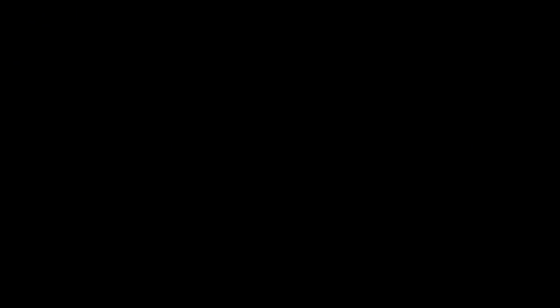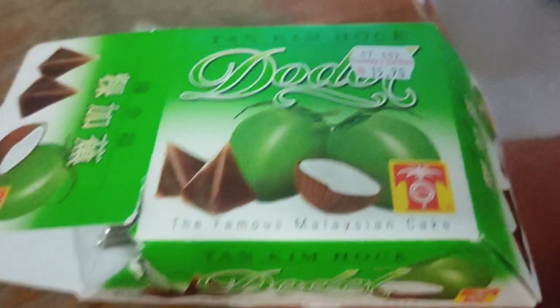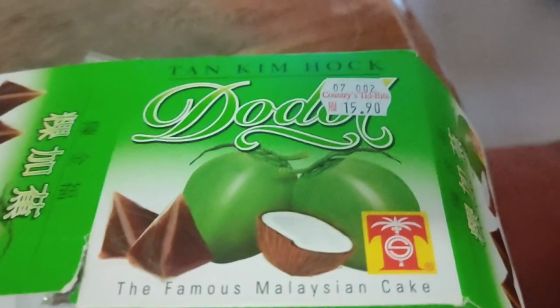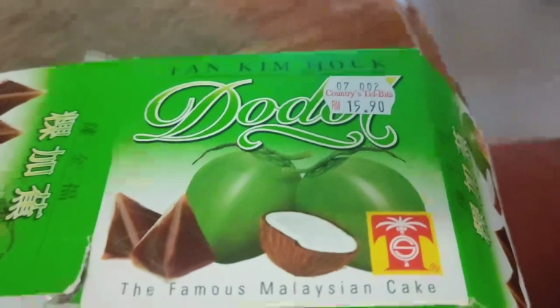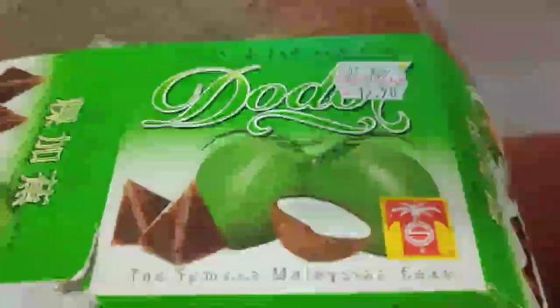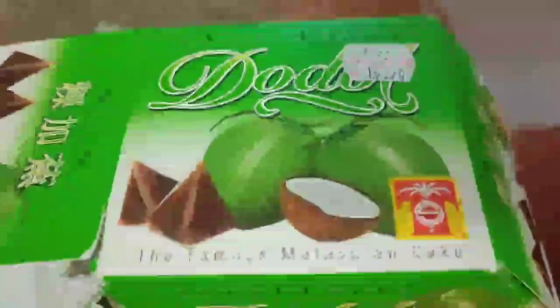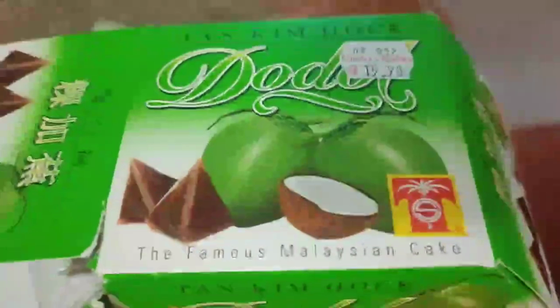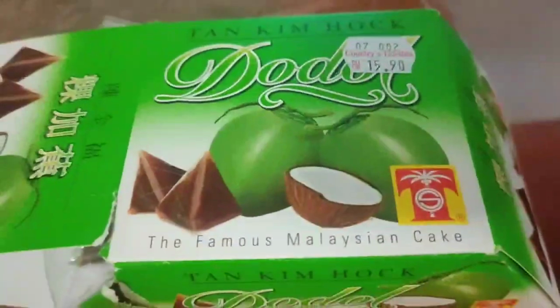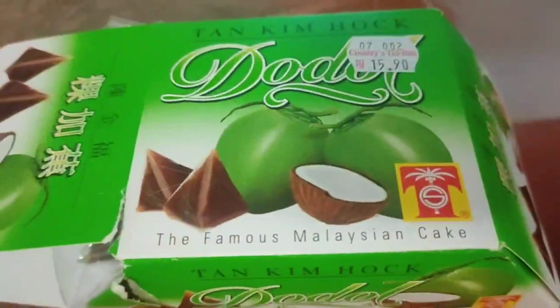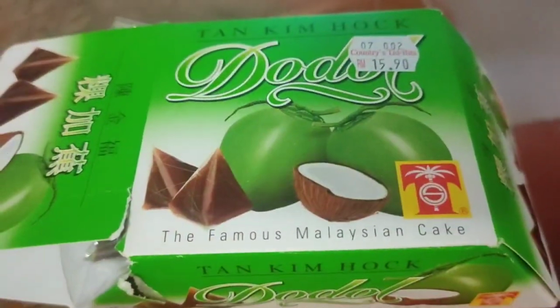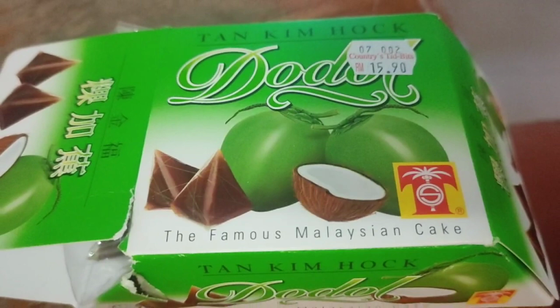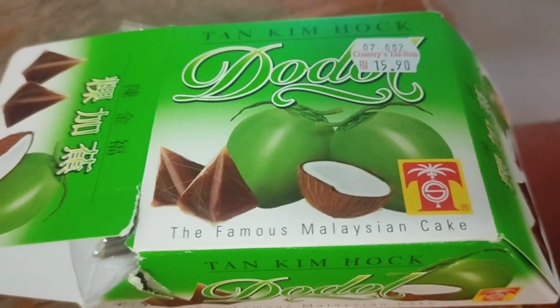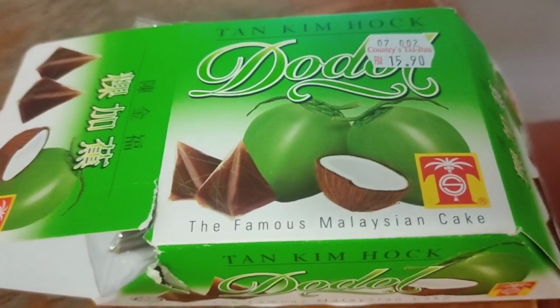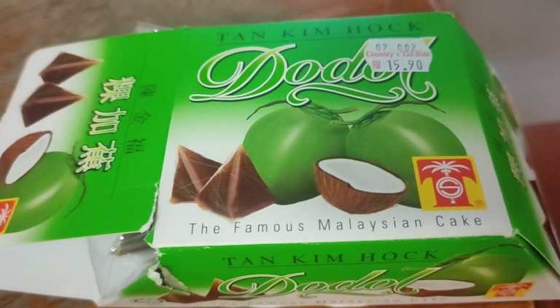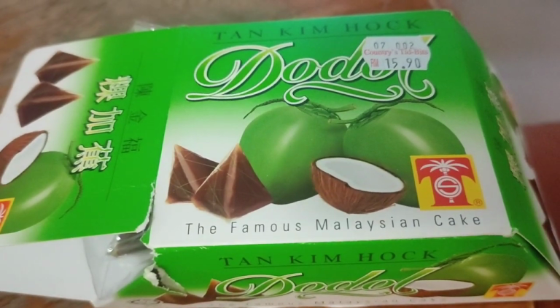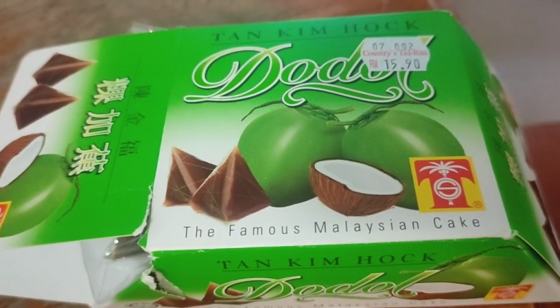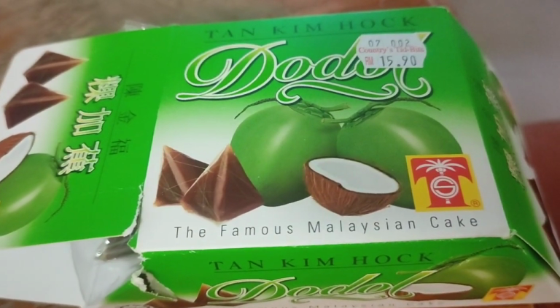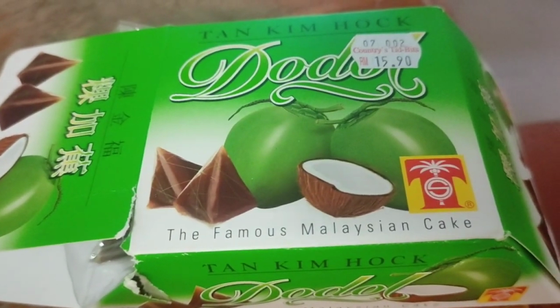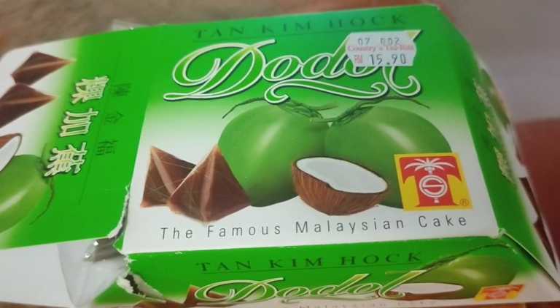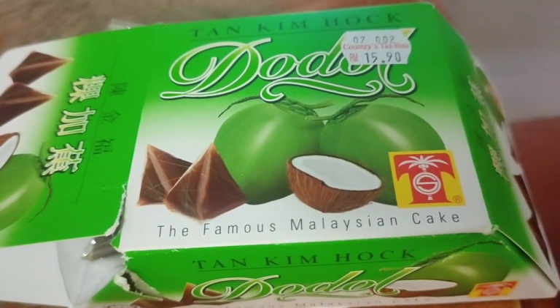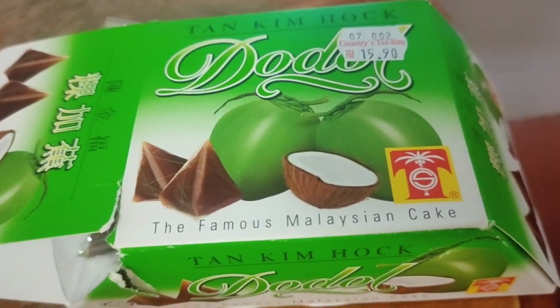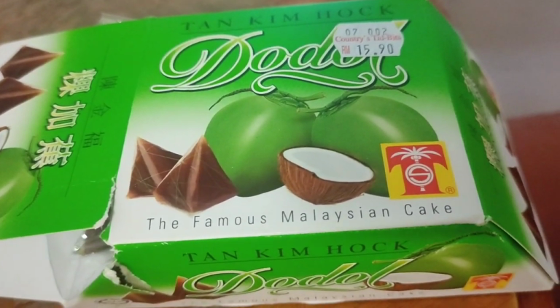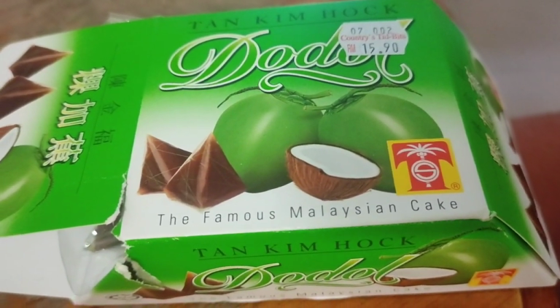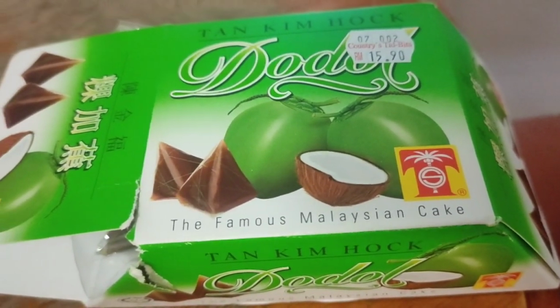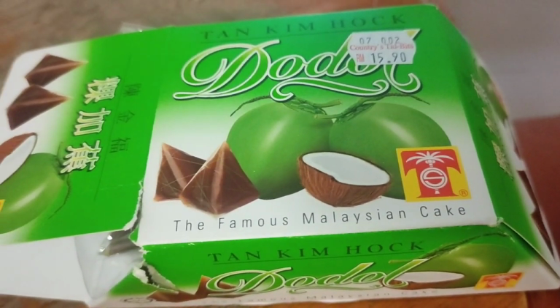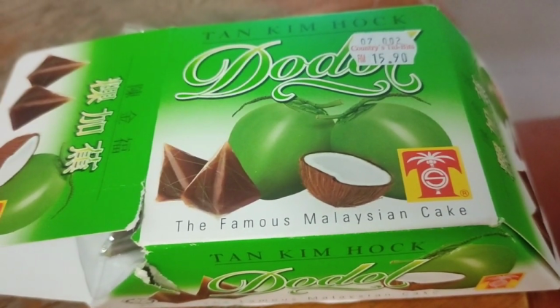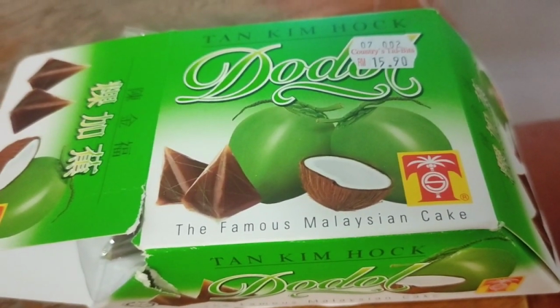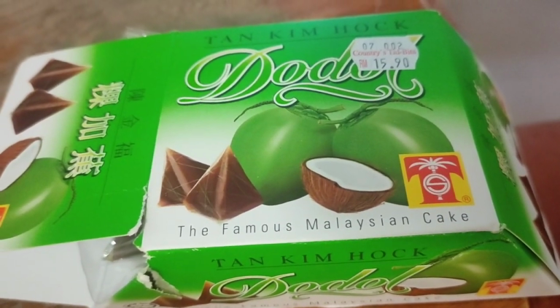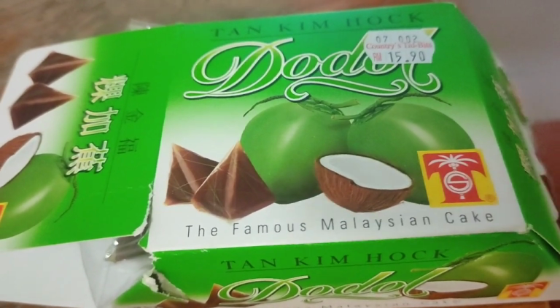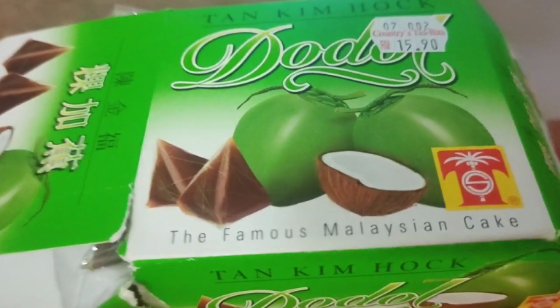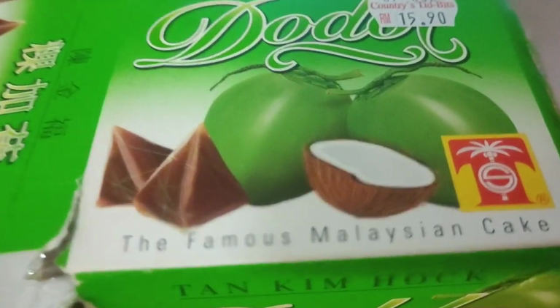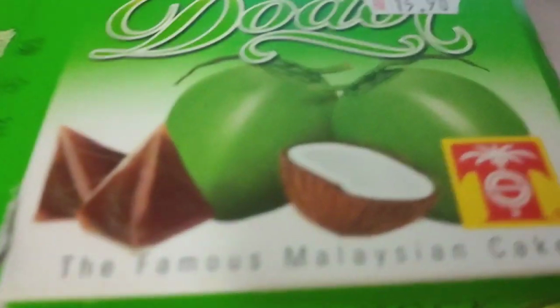Here are some sweets that my mother got from her Malaysian friends that I'm going to taste test. Here's the first one.